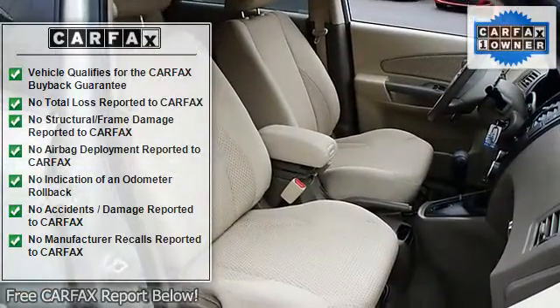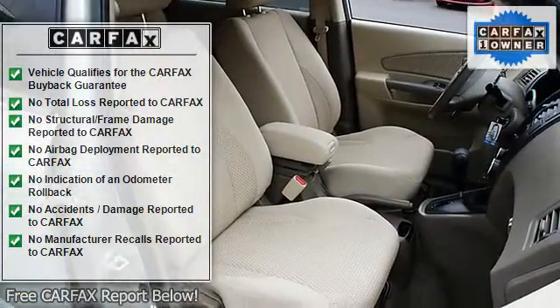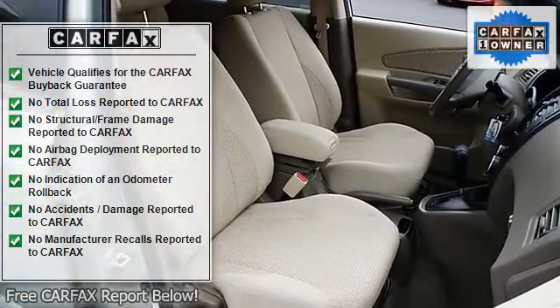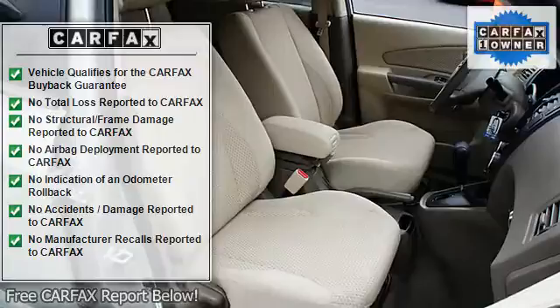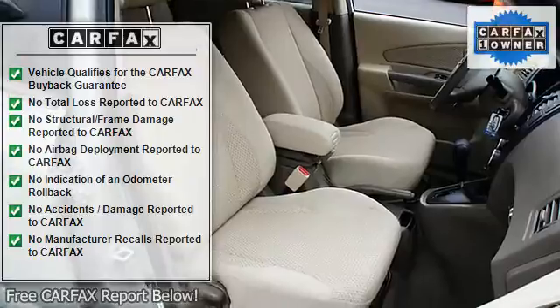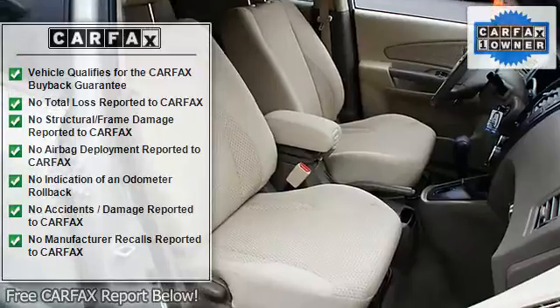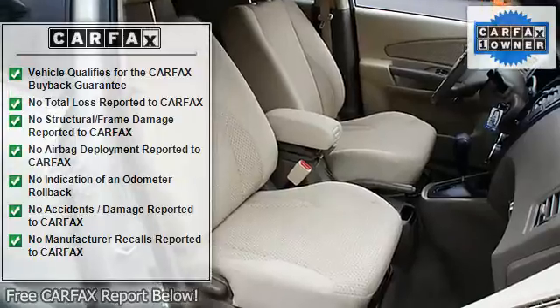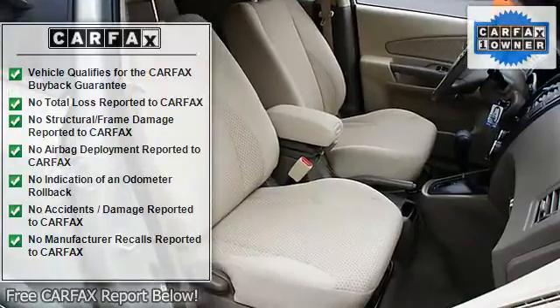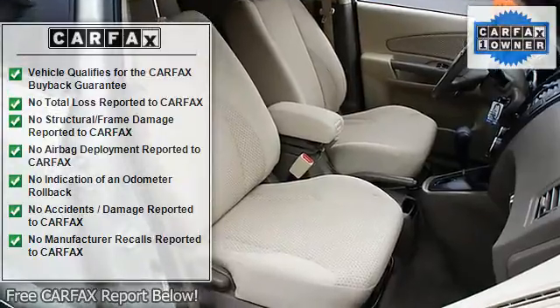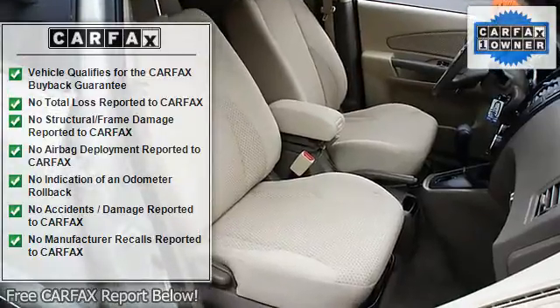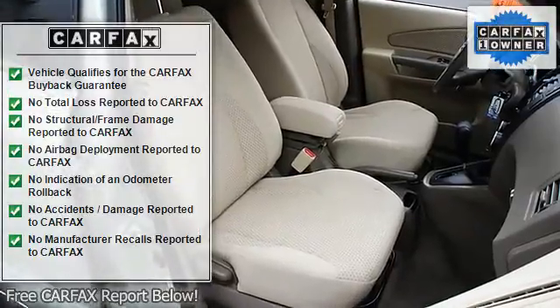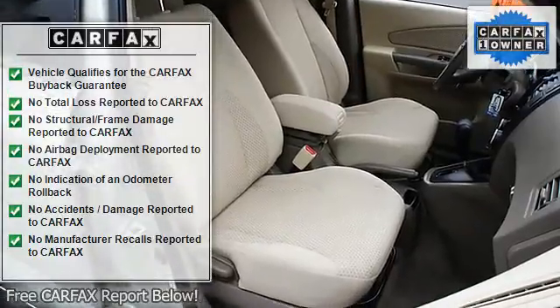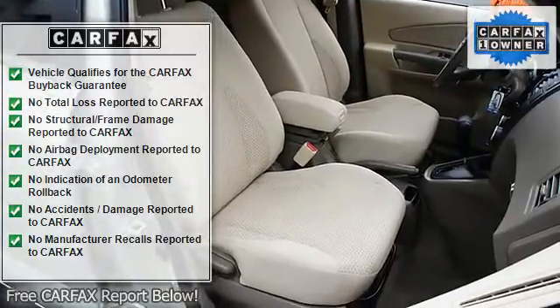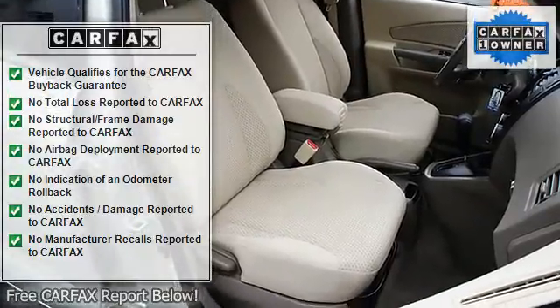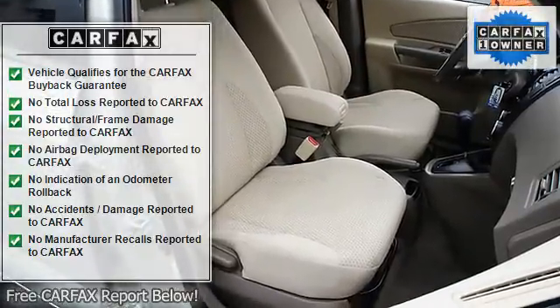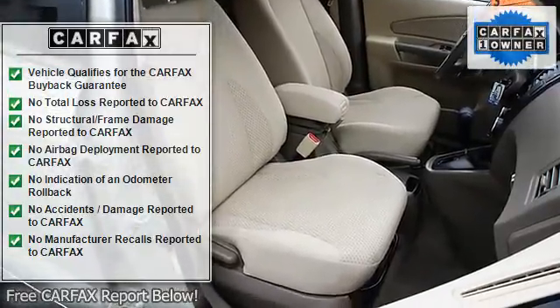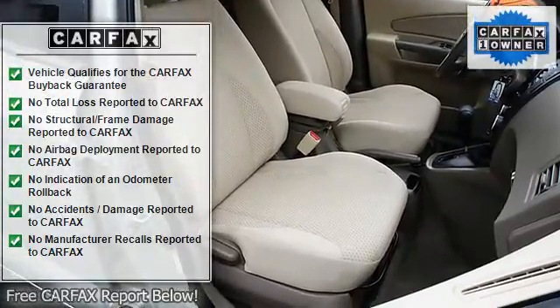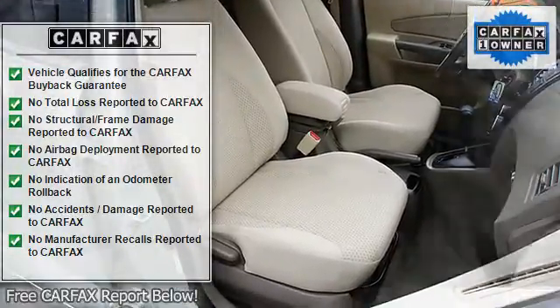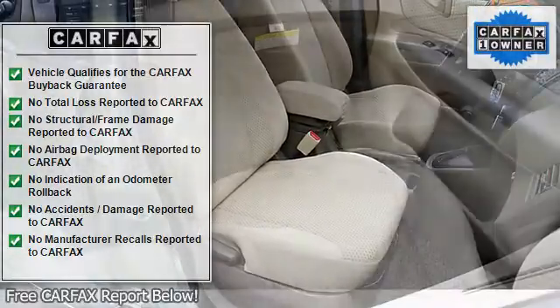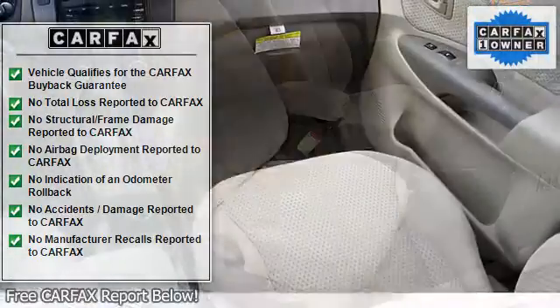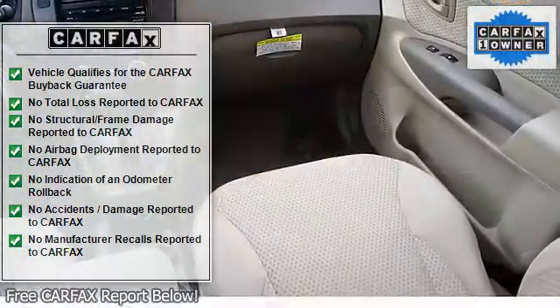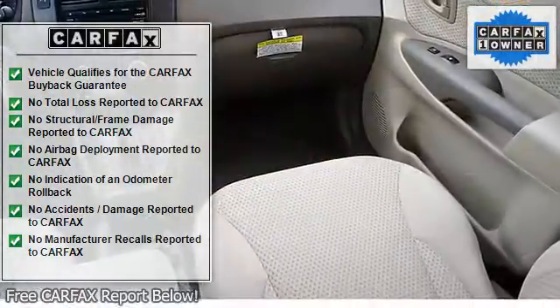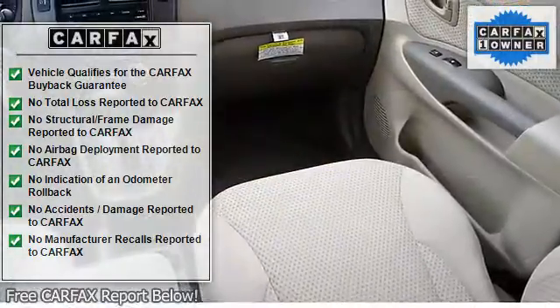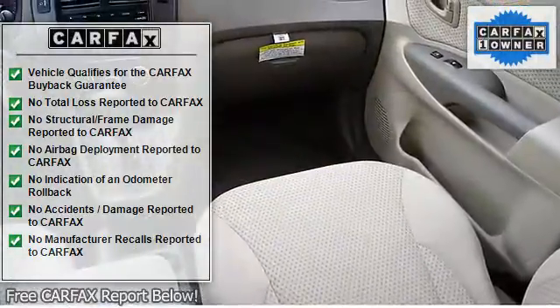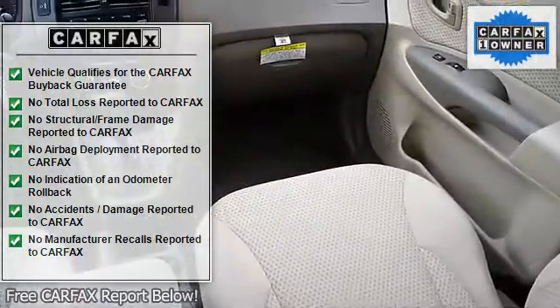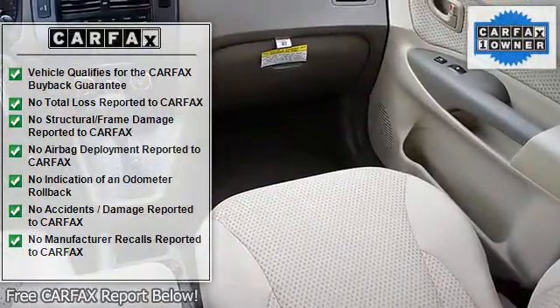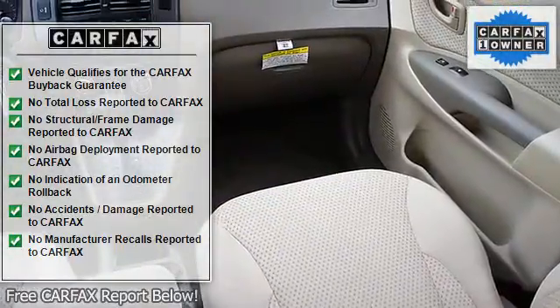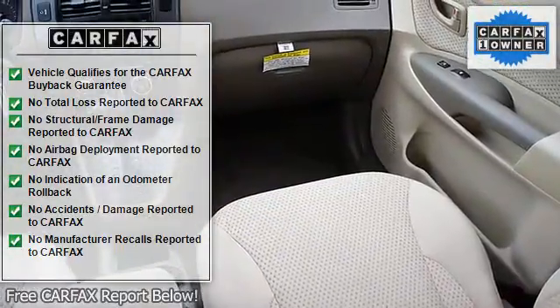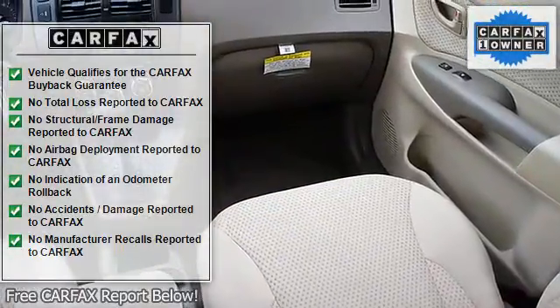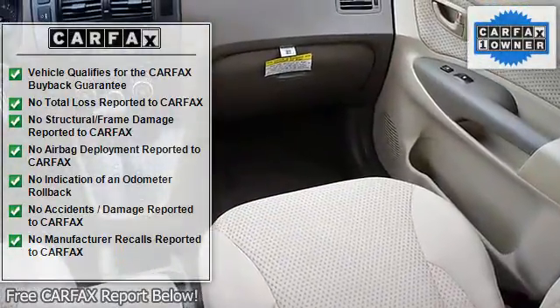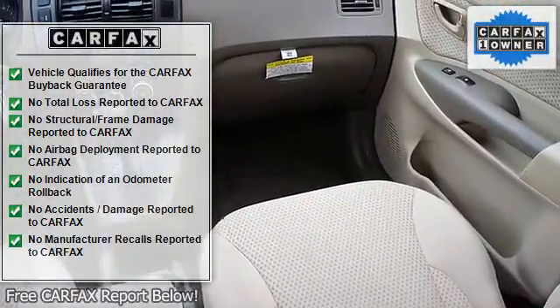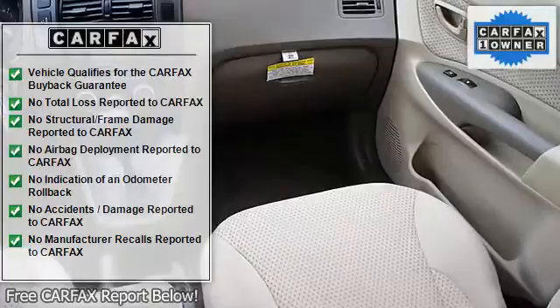You owe it to yourself to come in for a test drive today. You won't be disappointed with our vehicle.